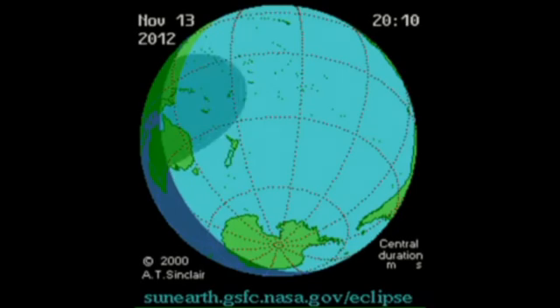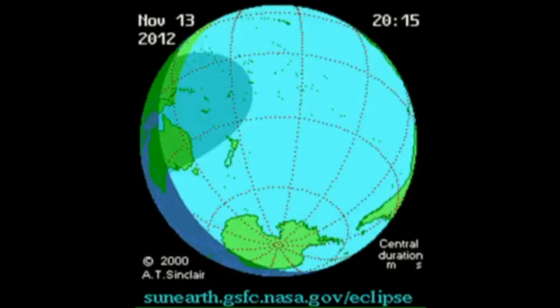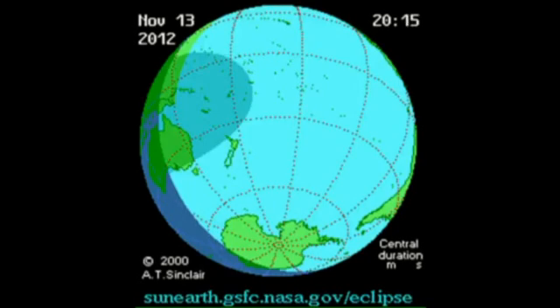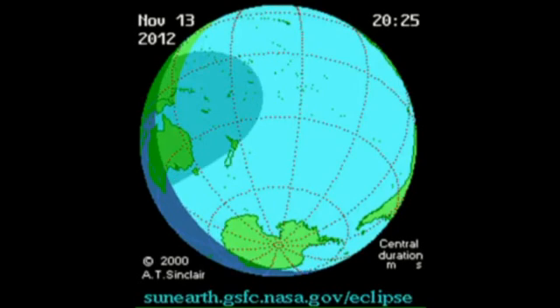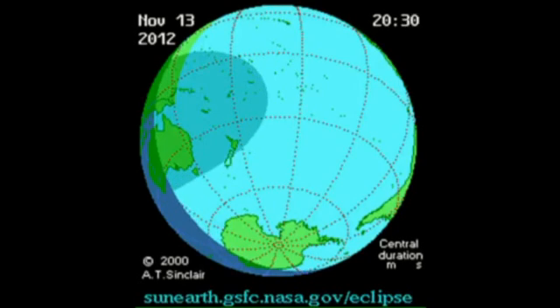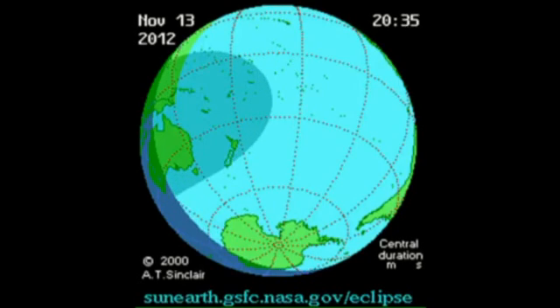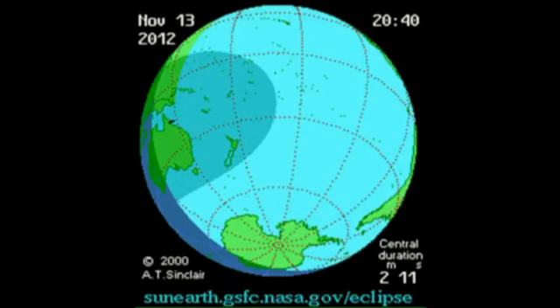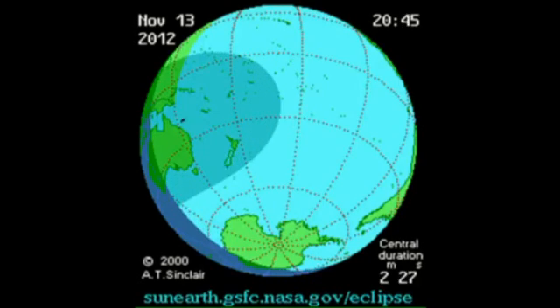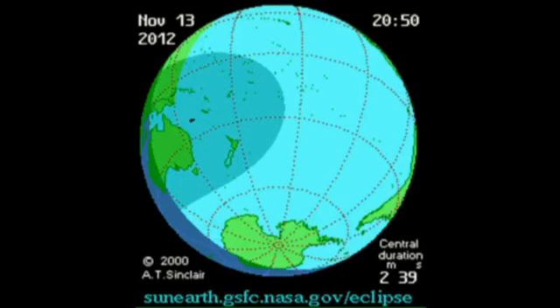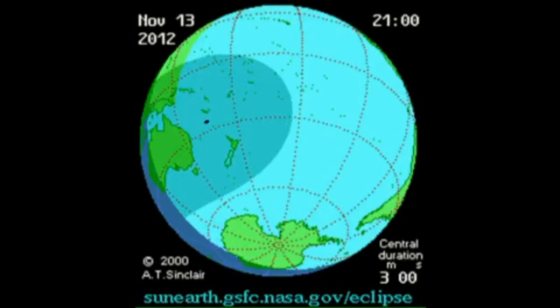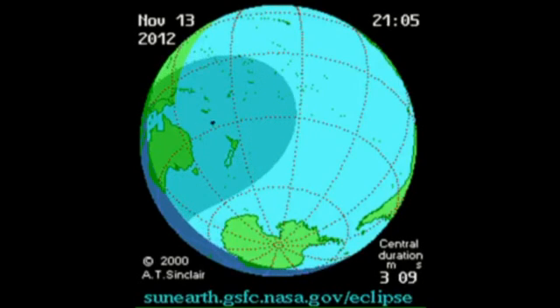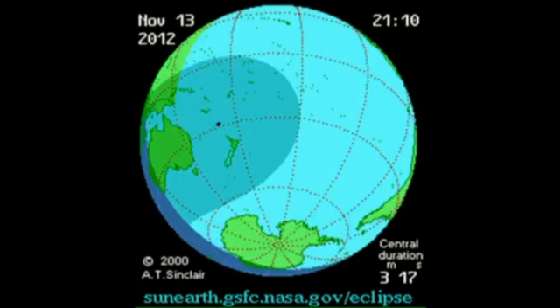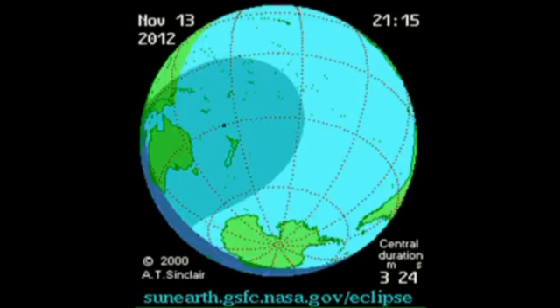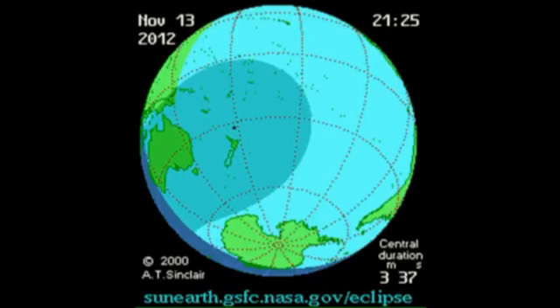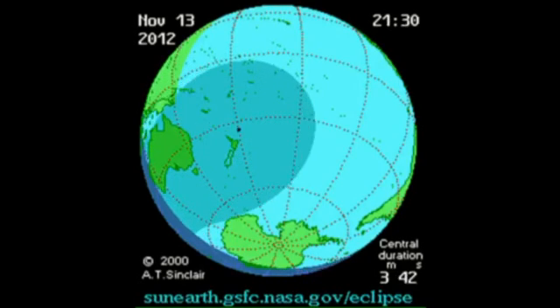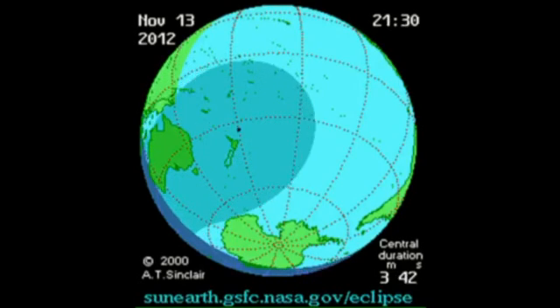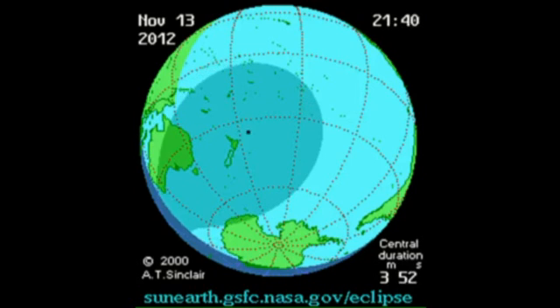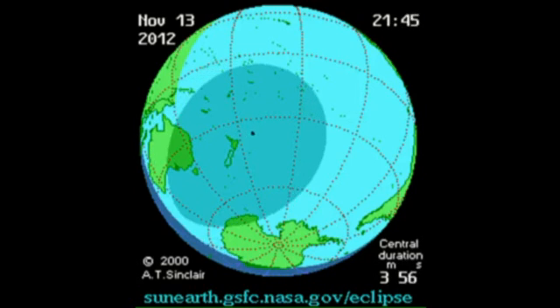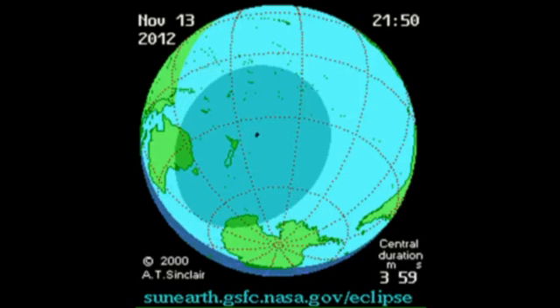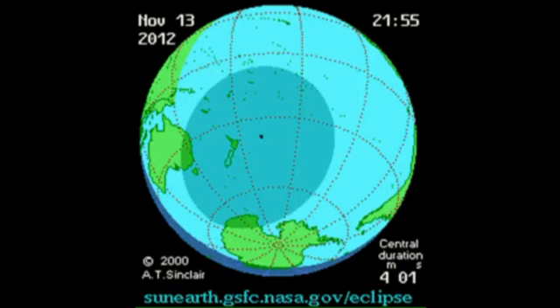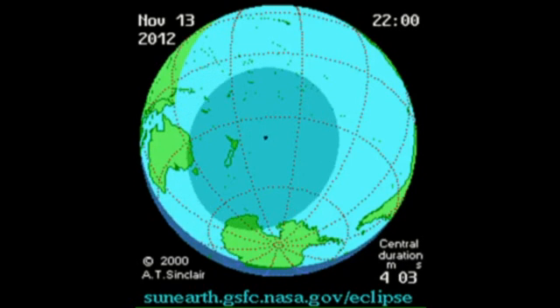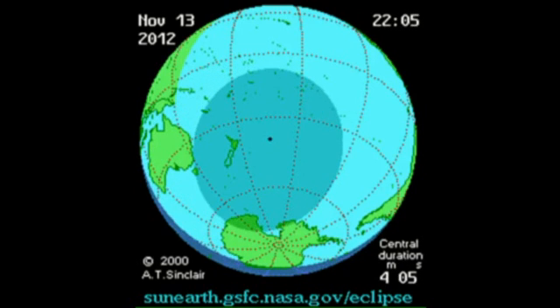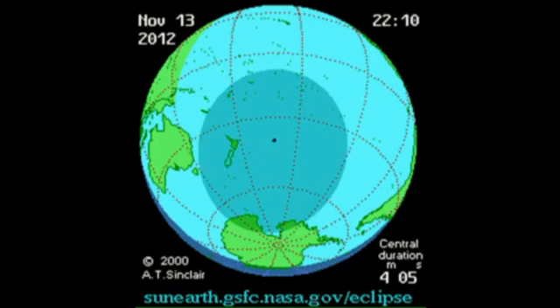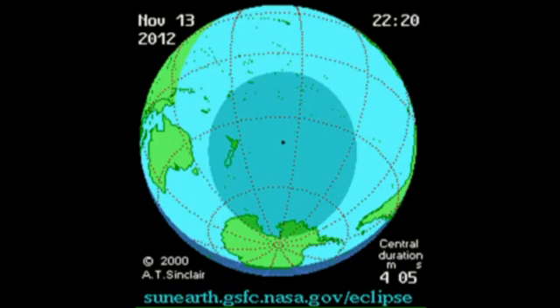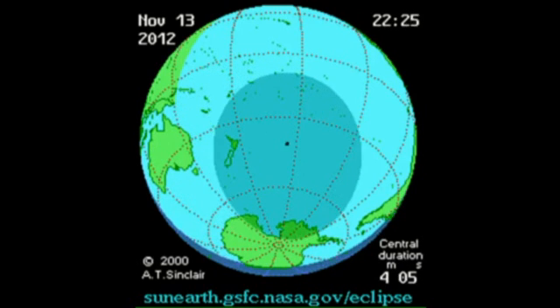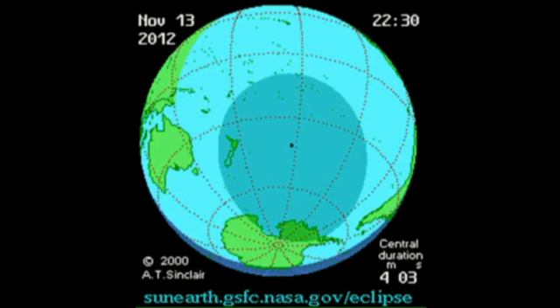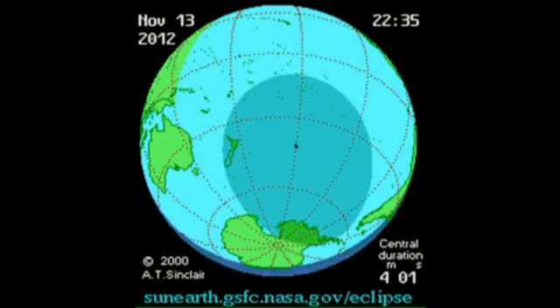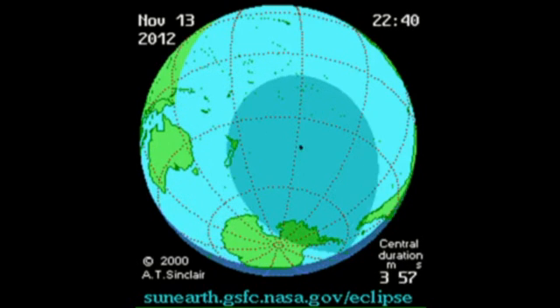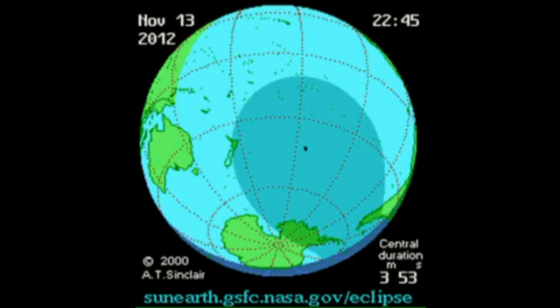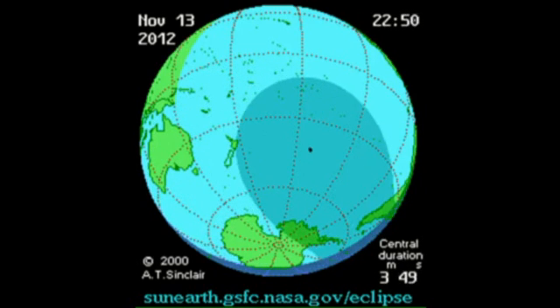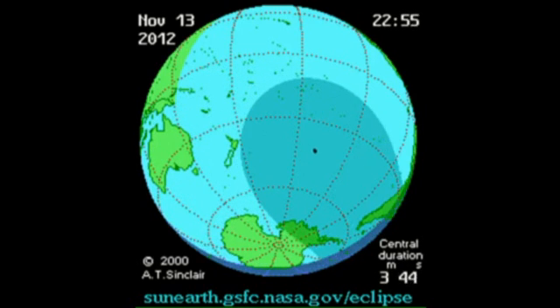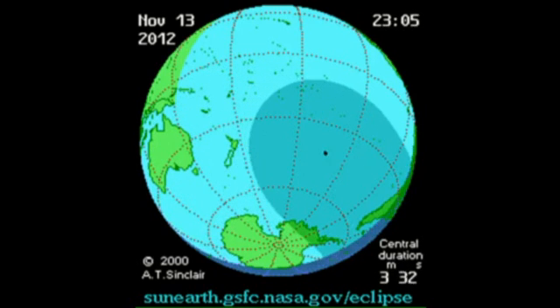Here is the path that the shadow of the moon will take as it crosses the Pacific during the eclipse on 14 November.